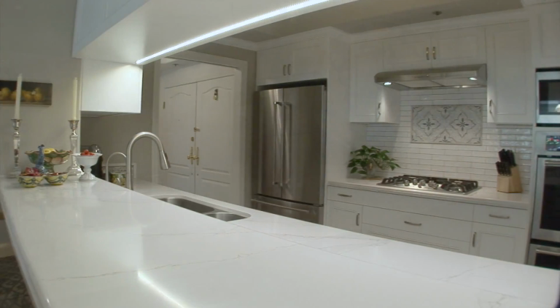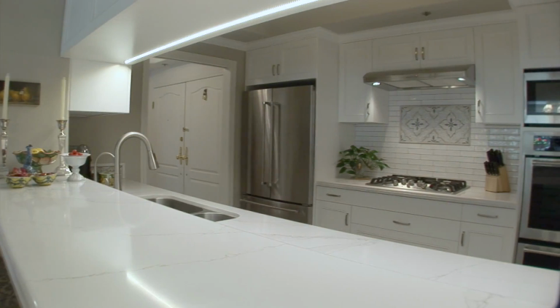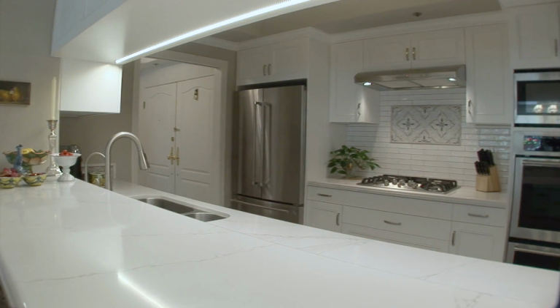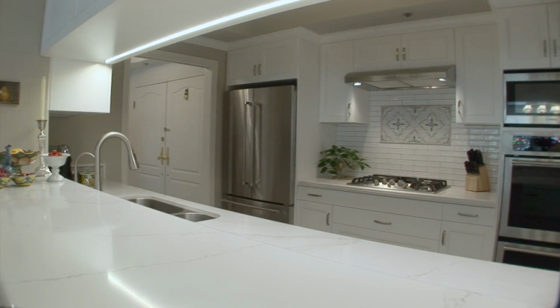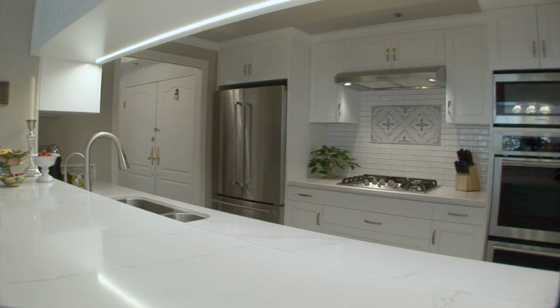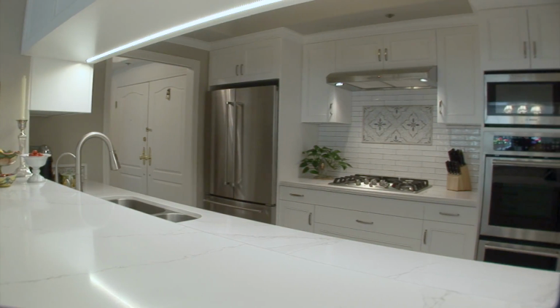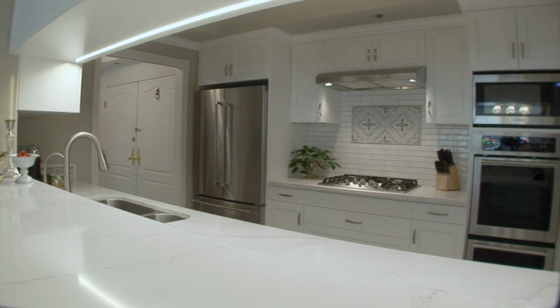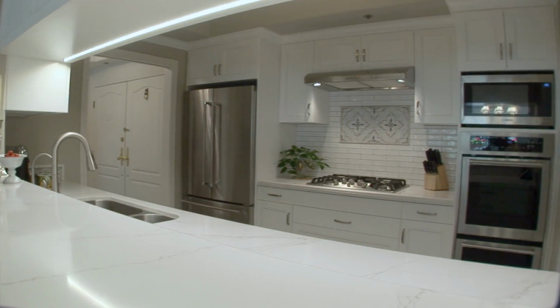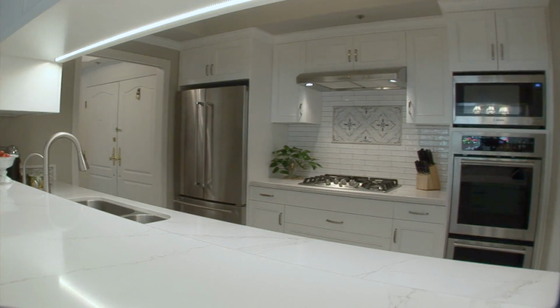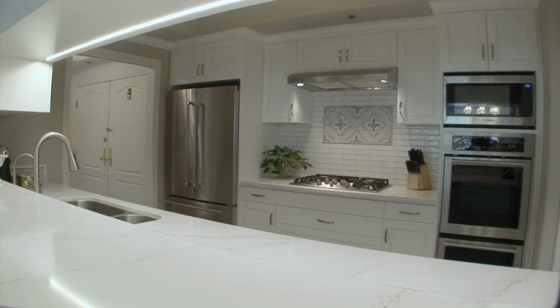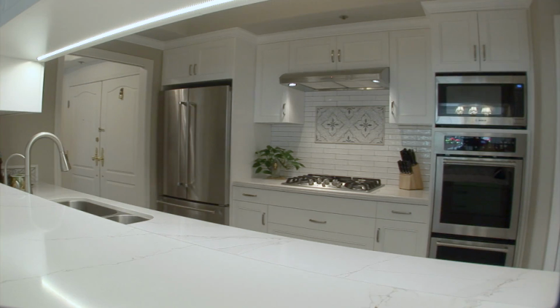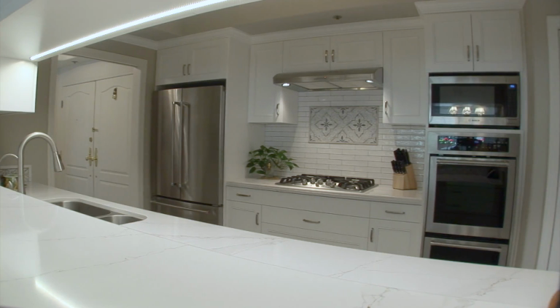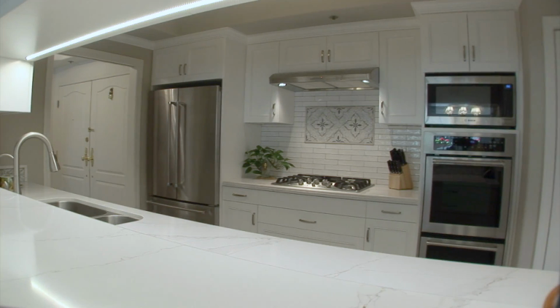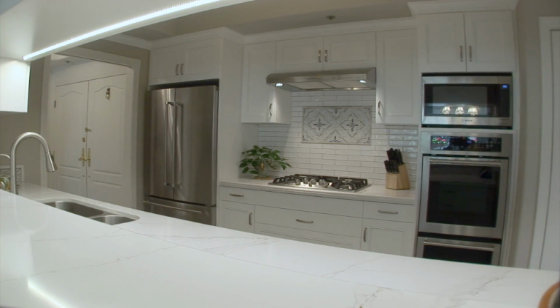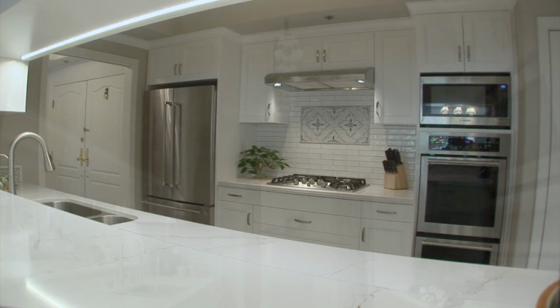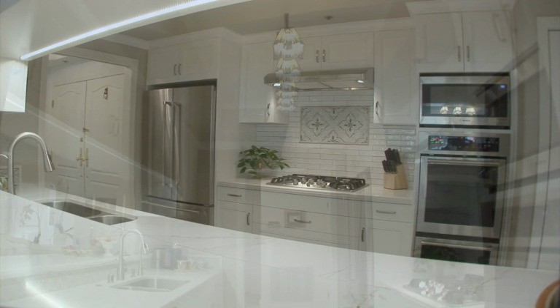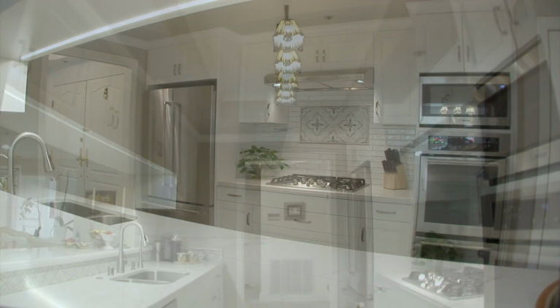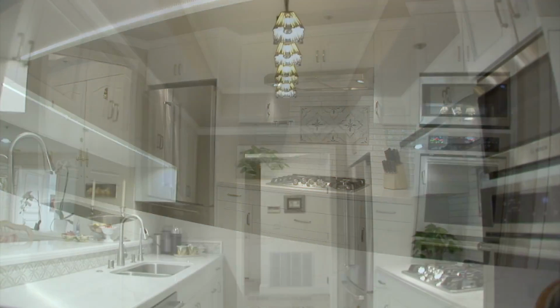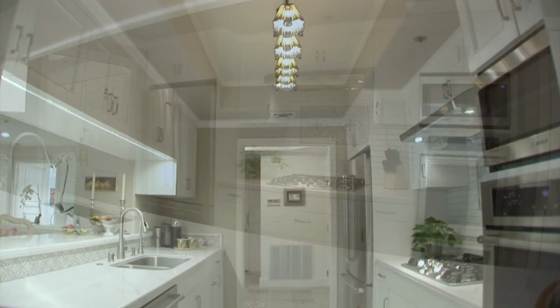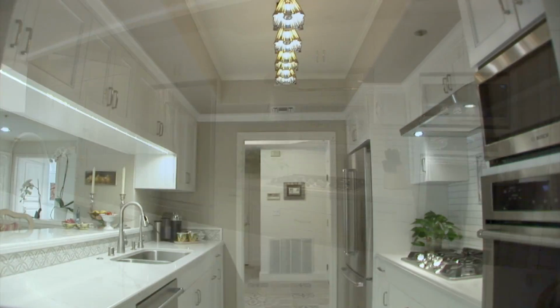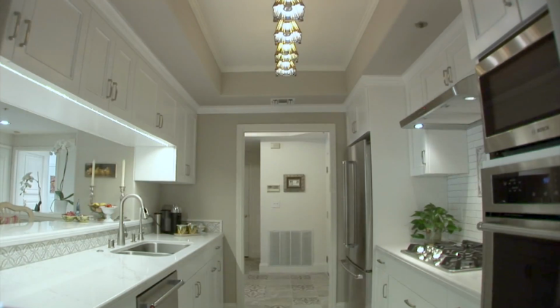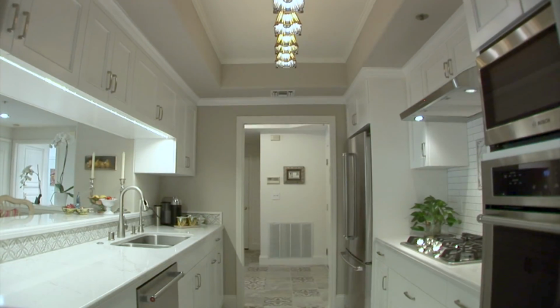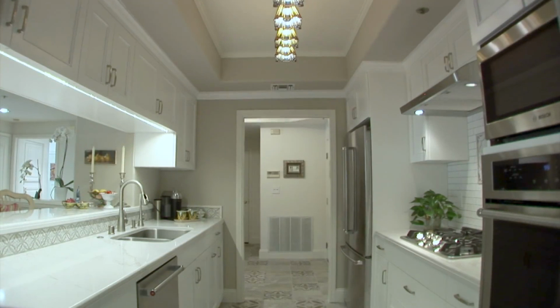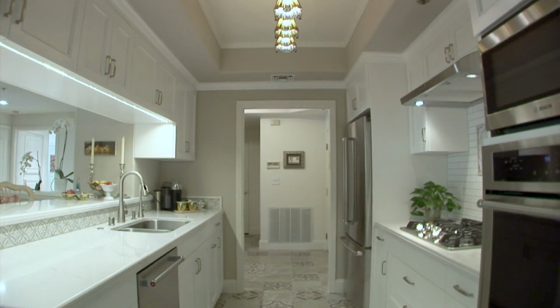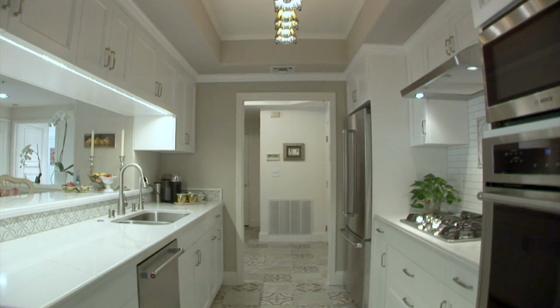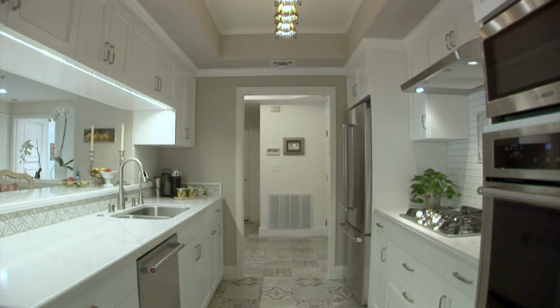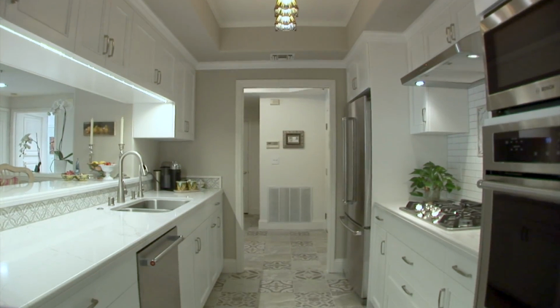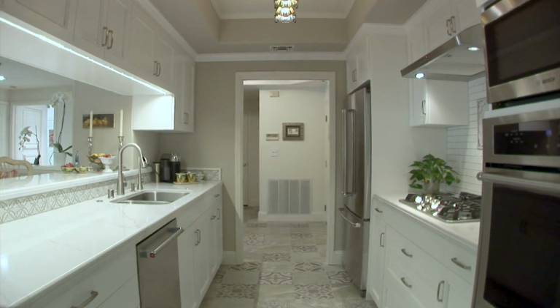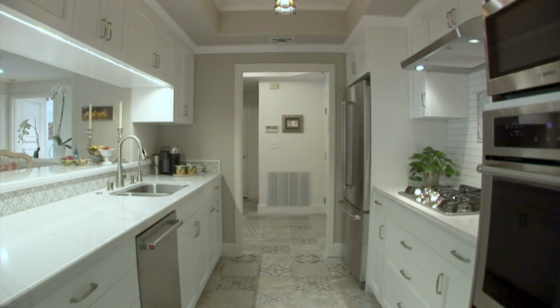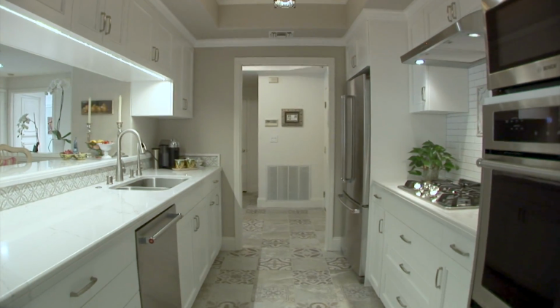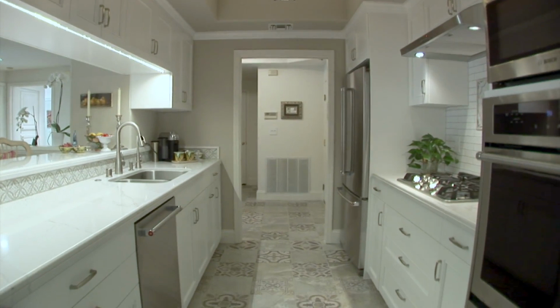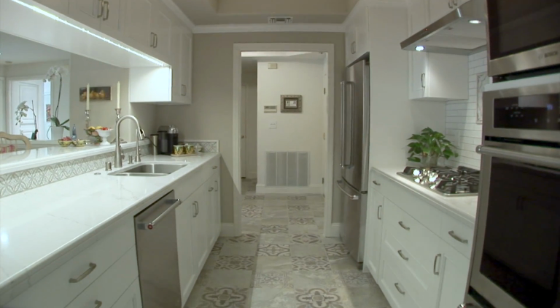Impeccably designed, the gourmet kitchen boasts the finest top-of-the-line appliances.